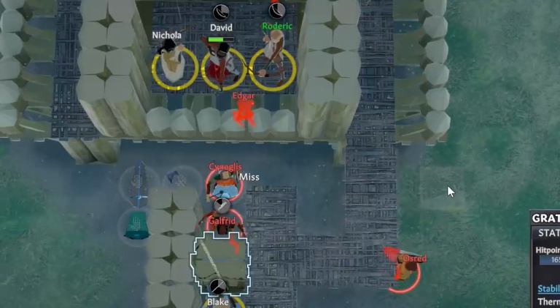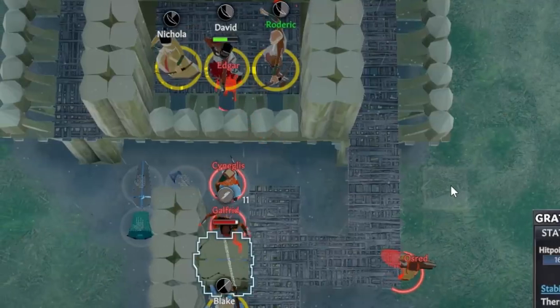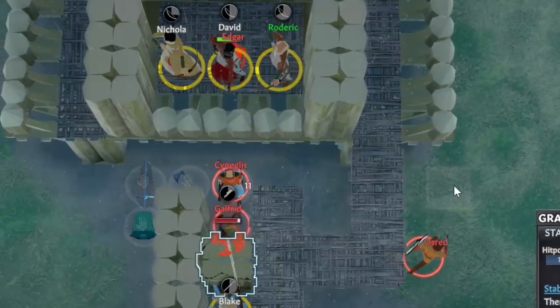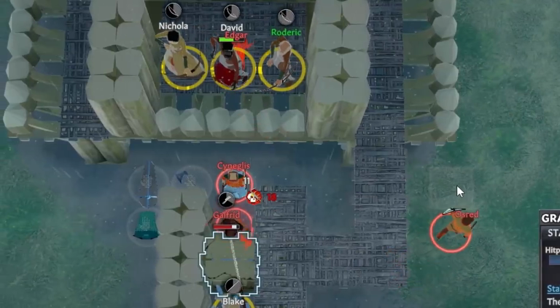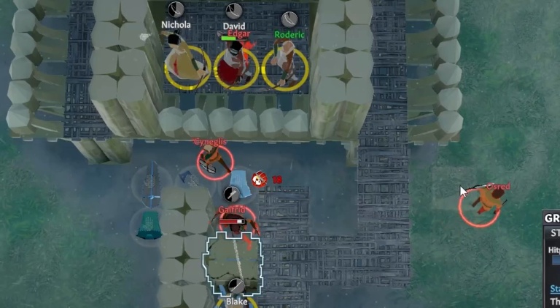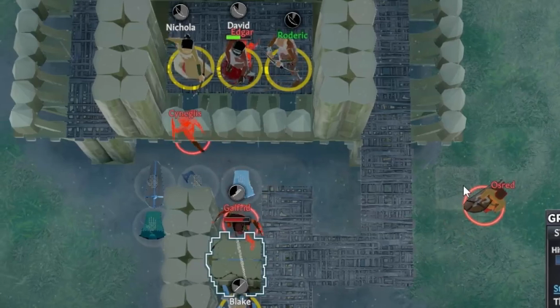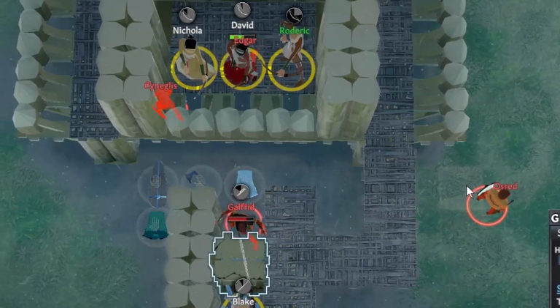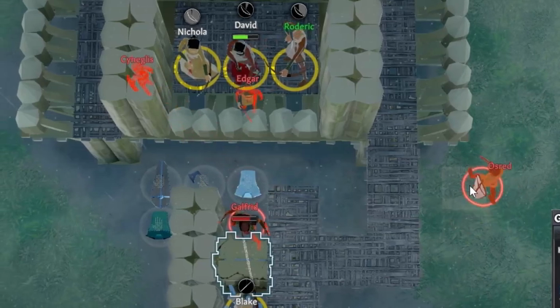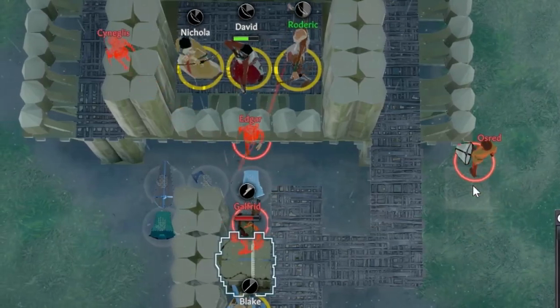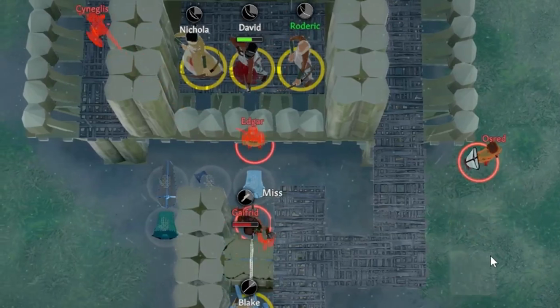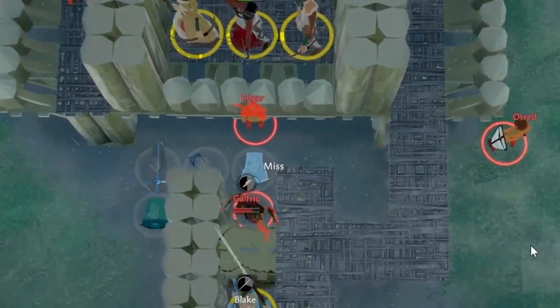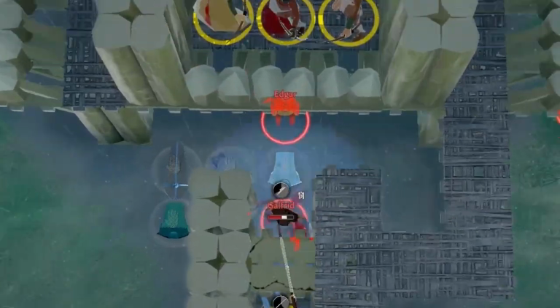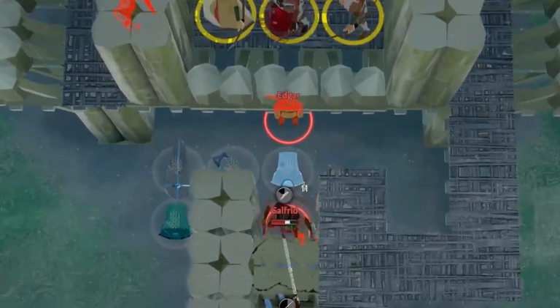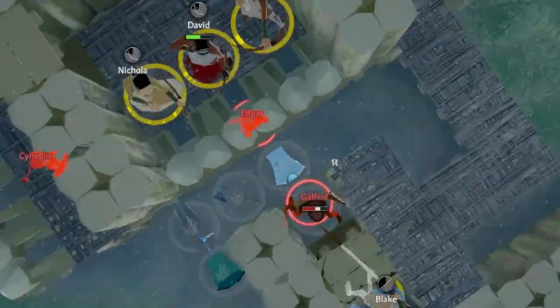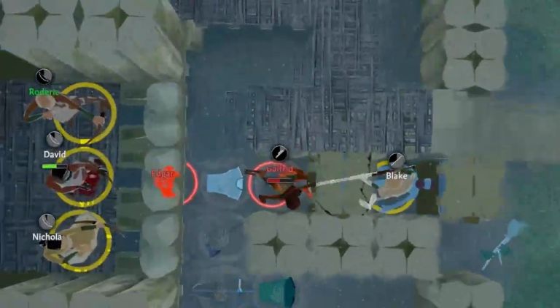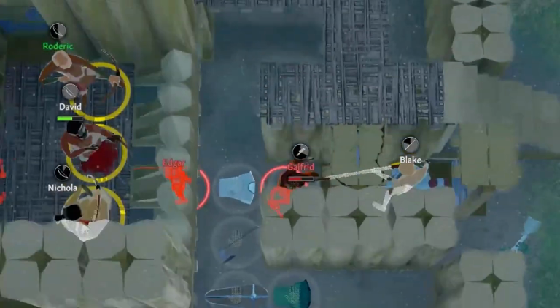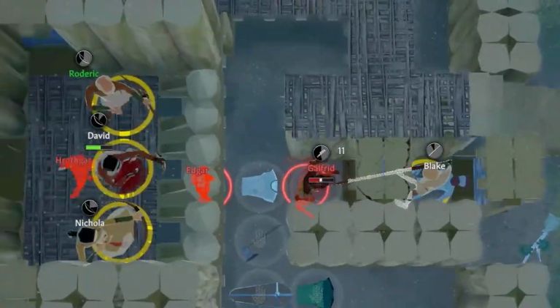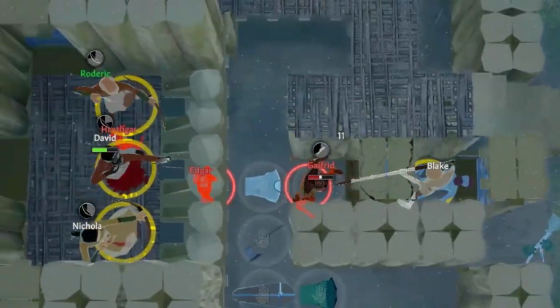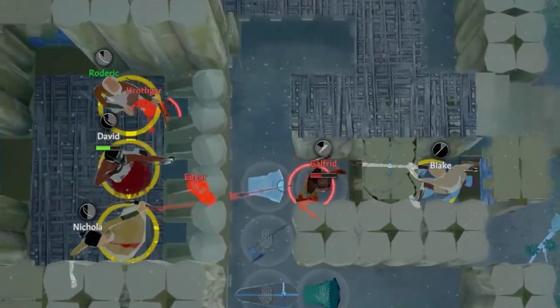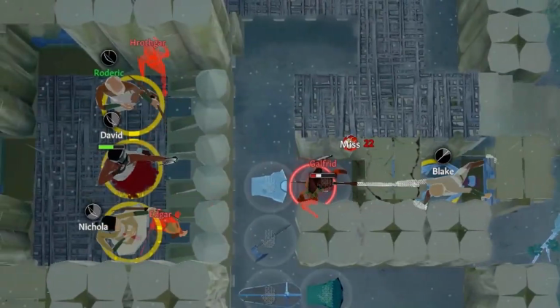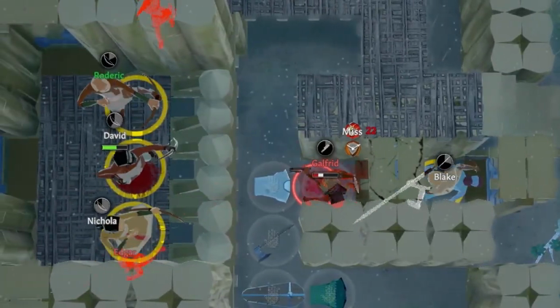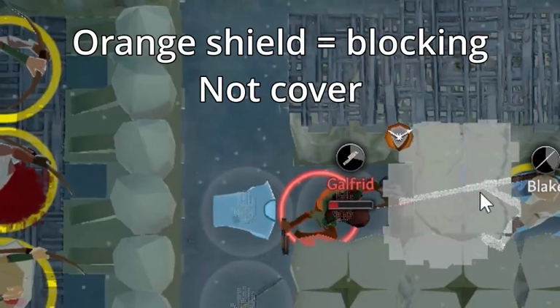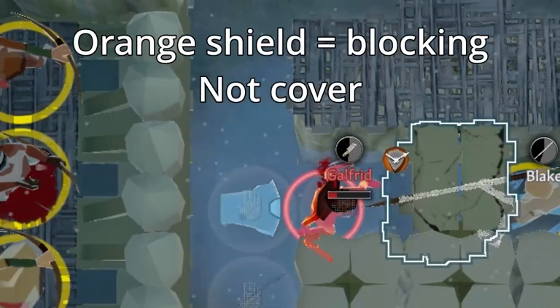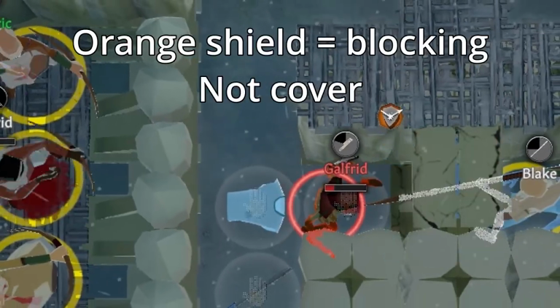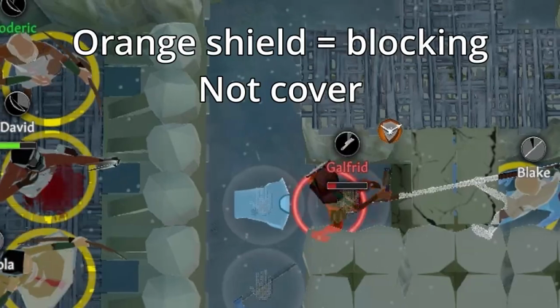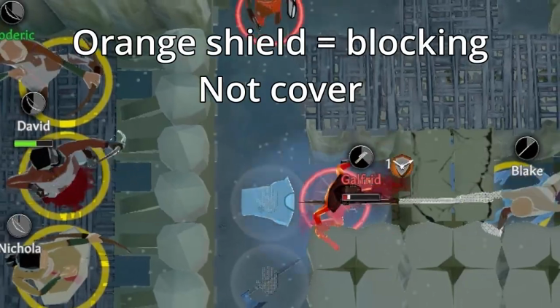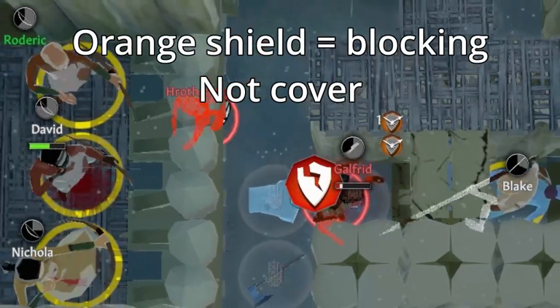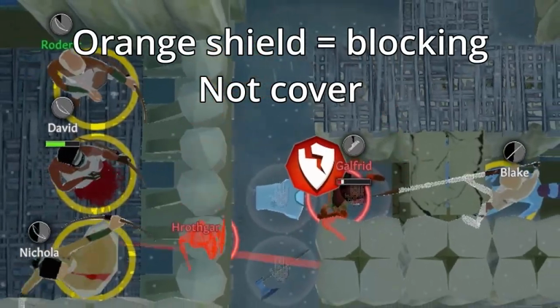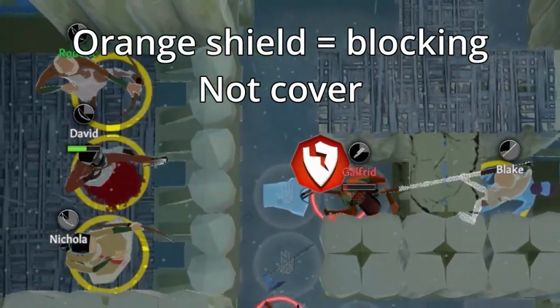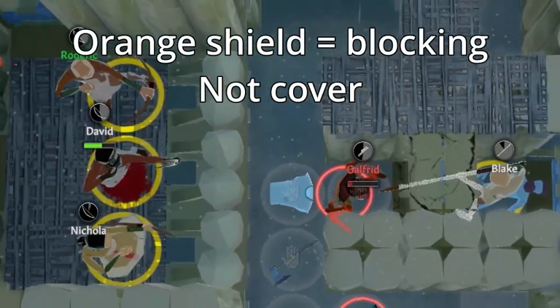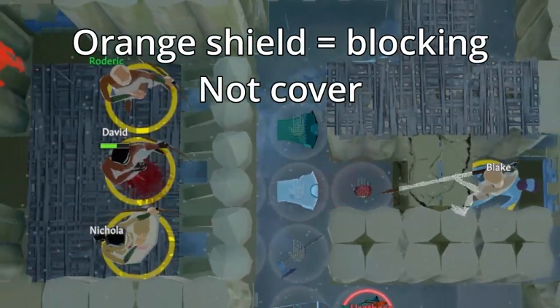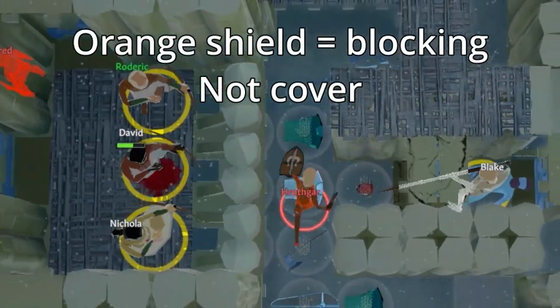When designing your archer's nest, make sure that there are clear lines of sight between them and your entrance so that they can hit melee raiders in the back without your walls giving them some kind of cover.